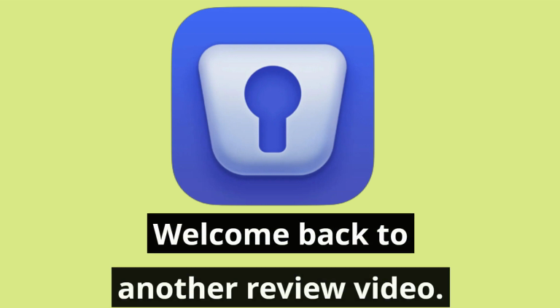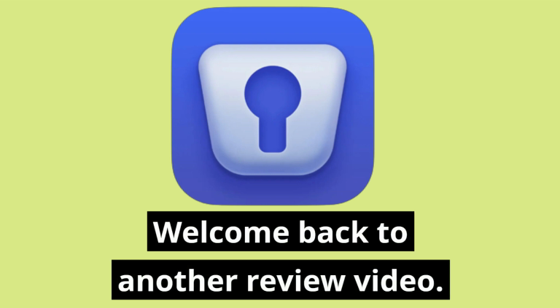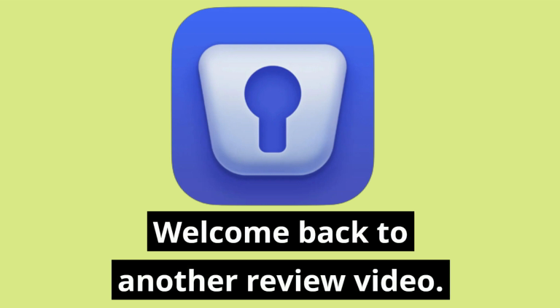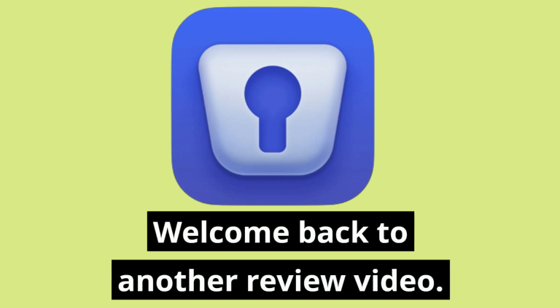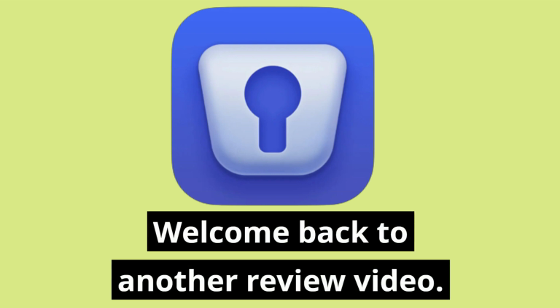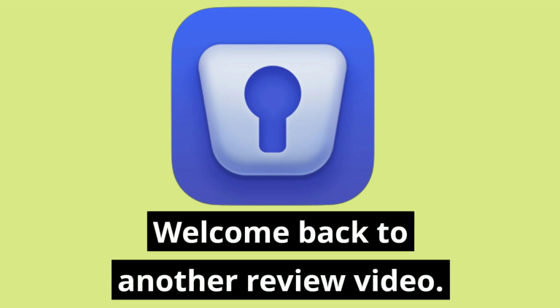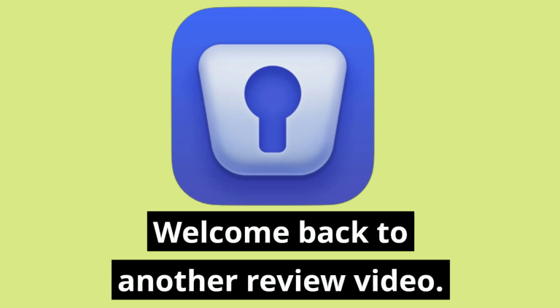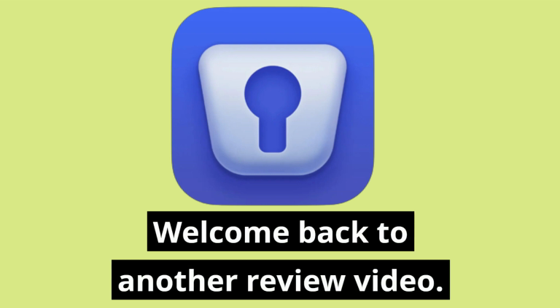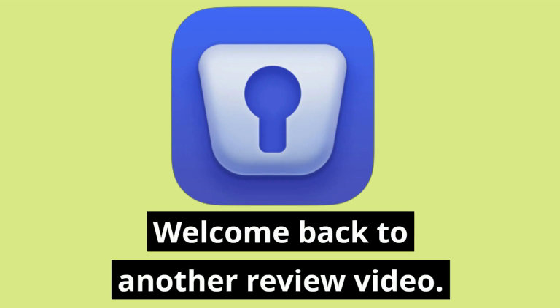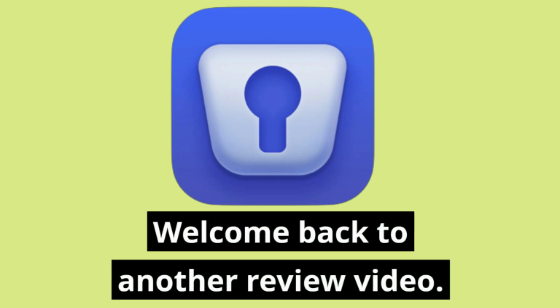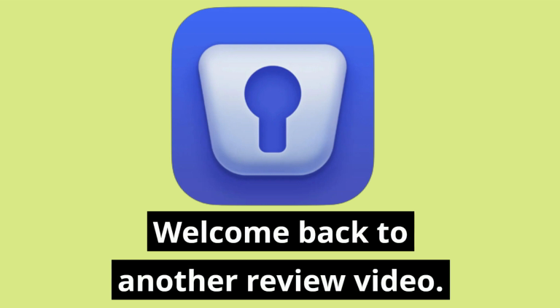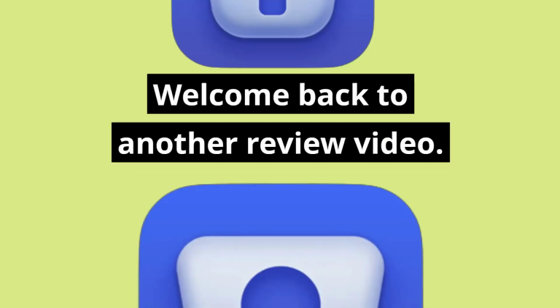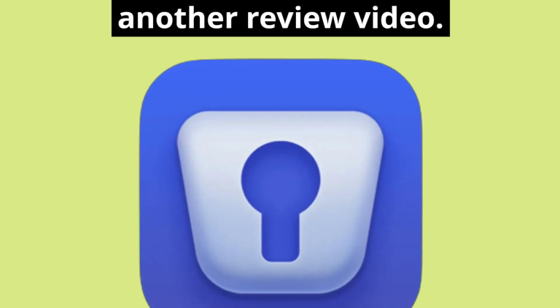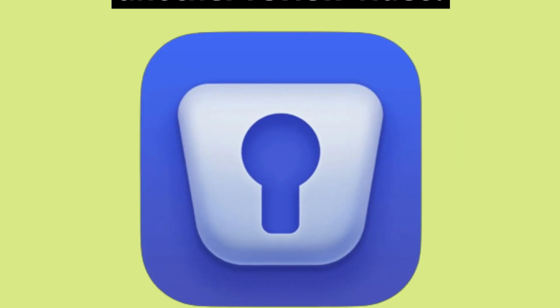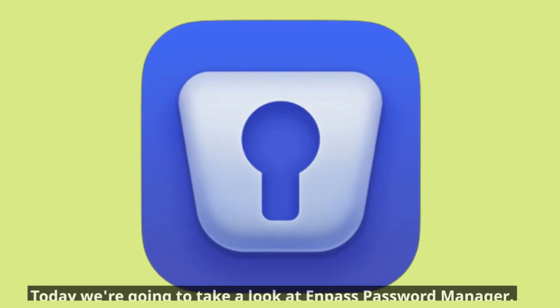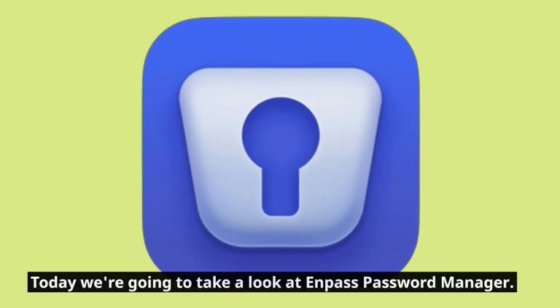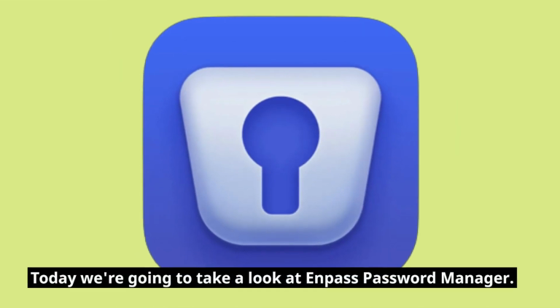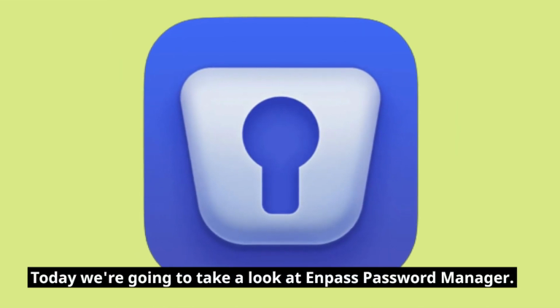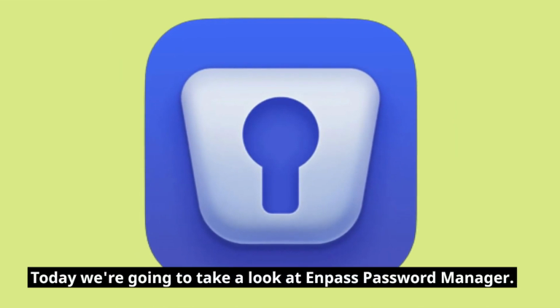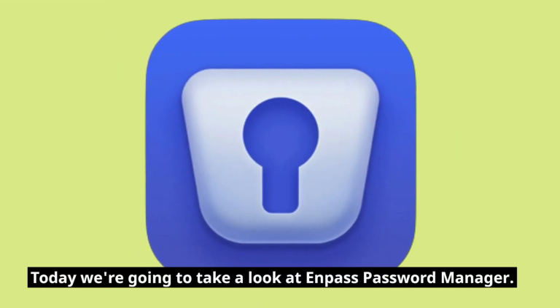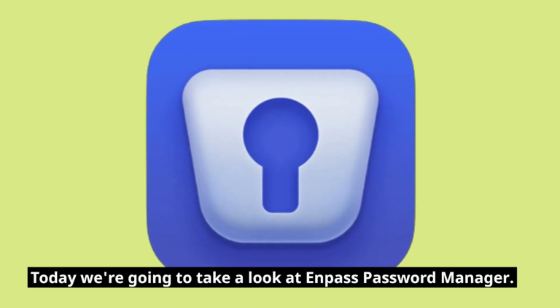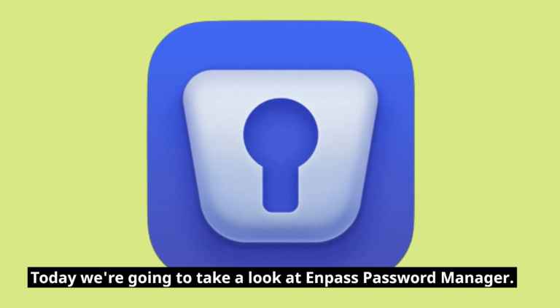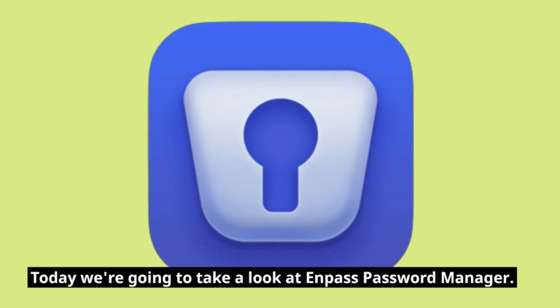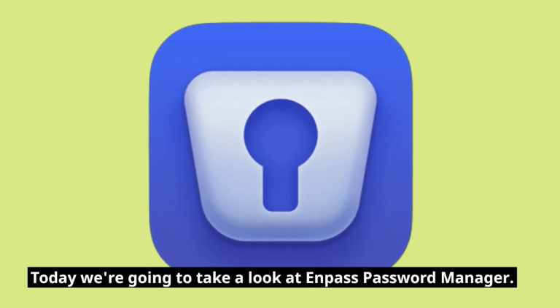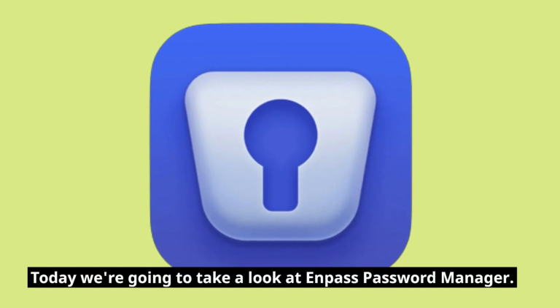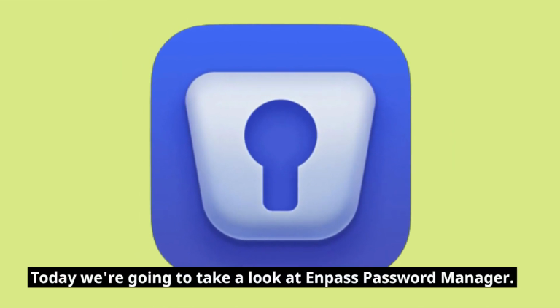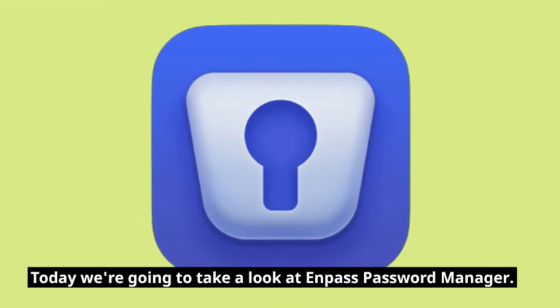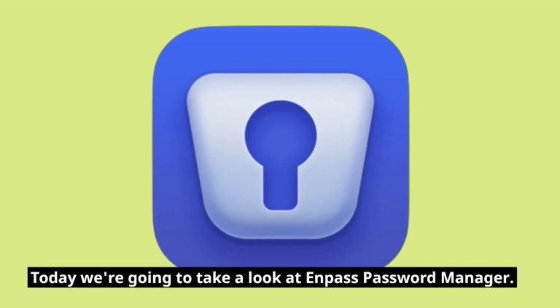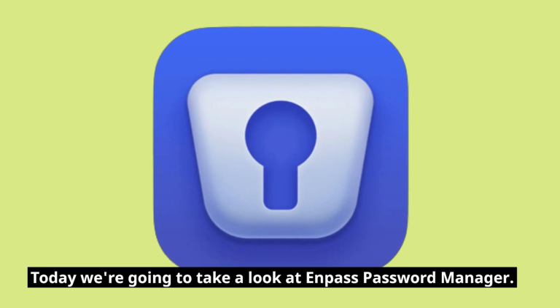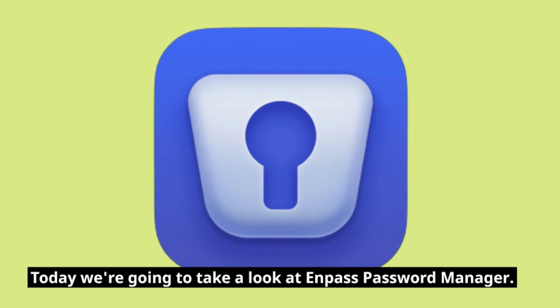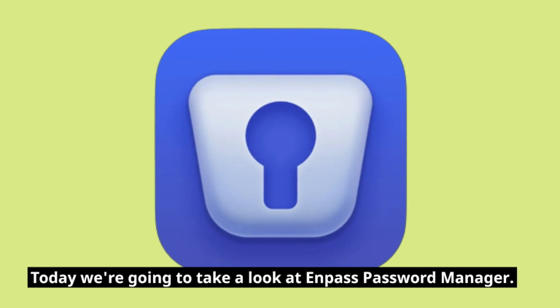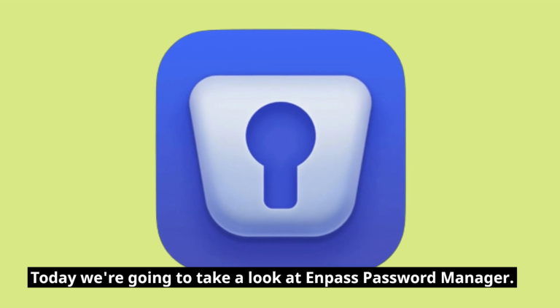Welcome back to another review video. Today we're going to take a look at Enpass Password Manager.